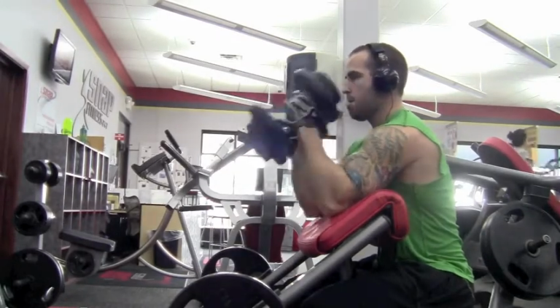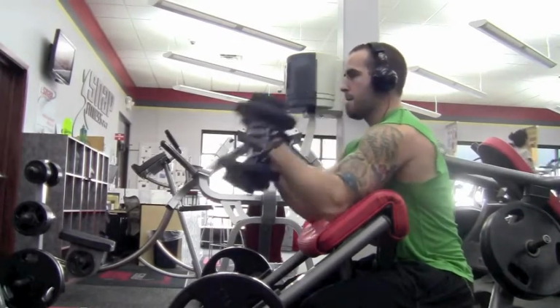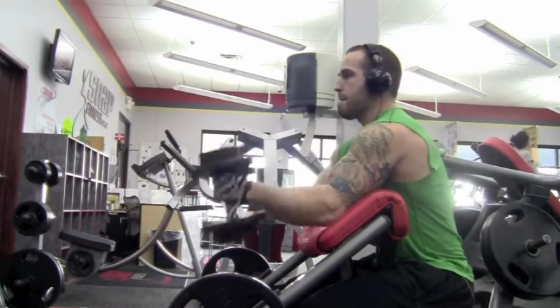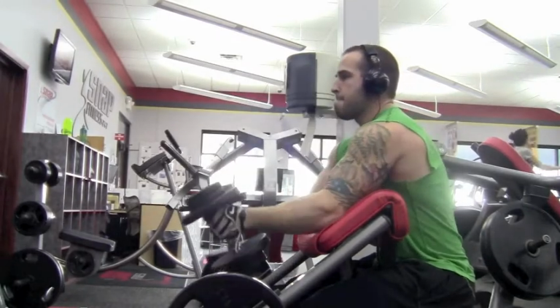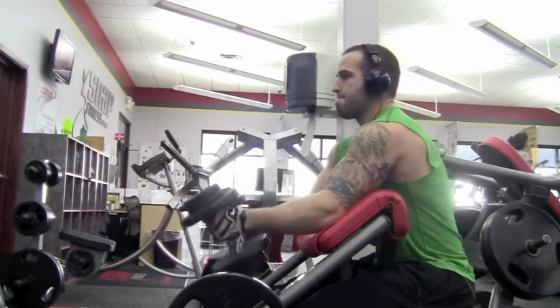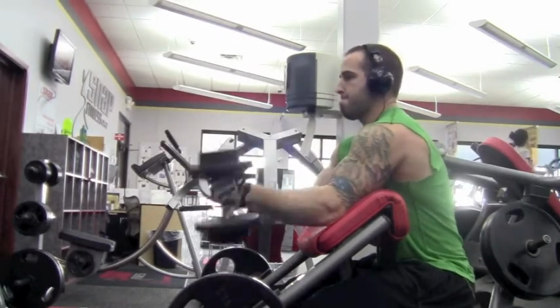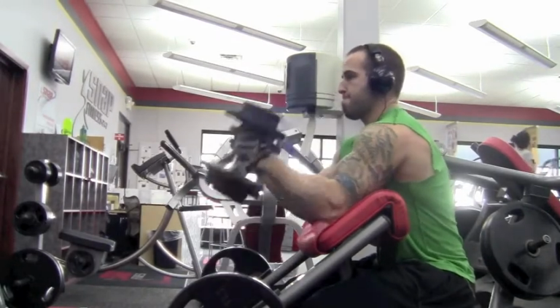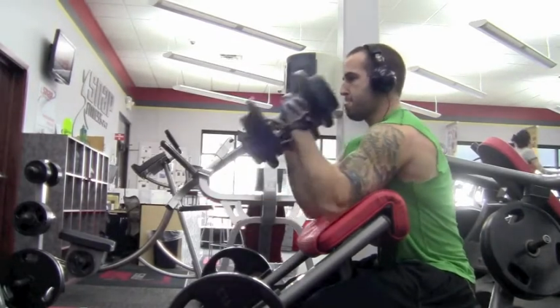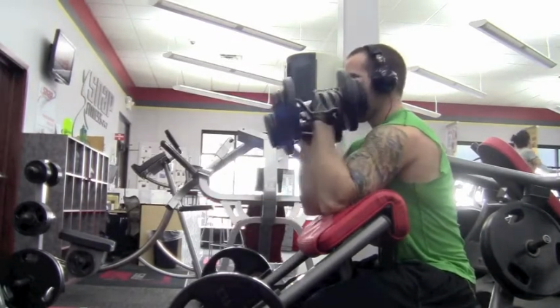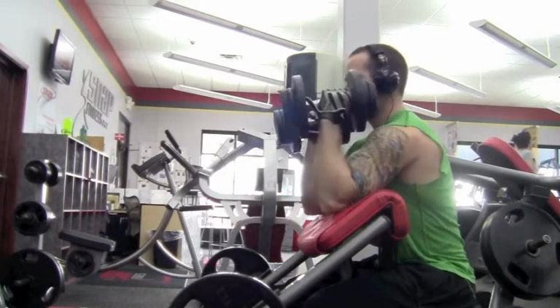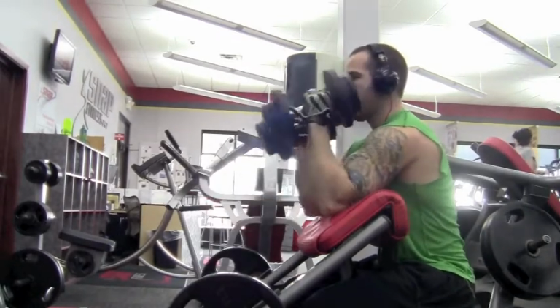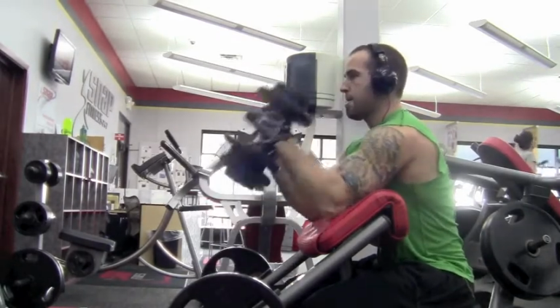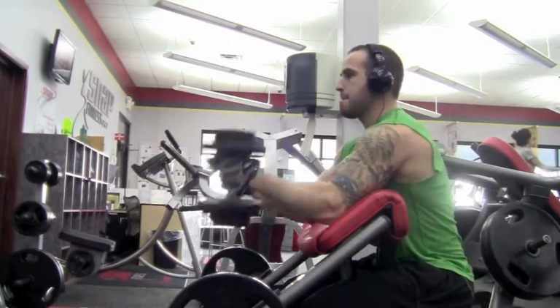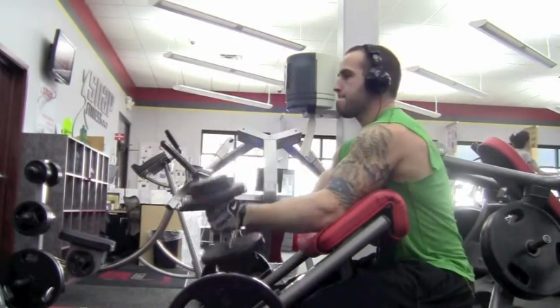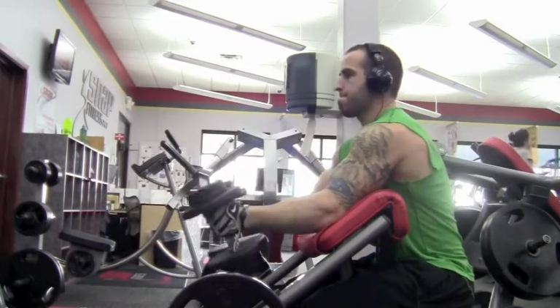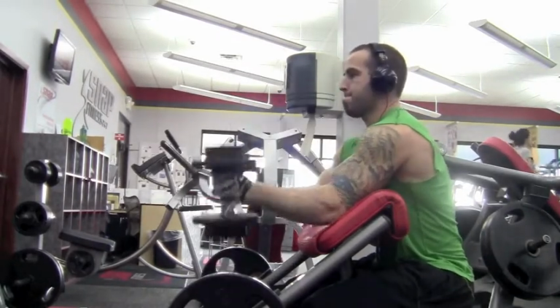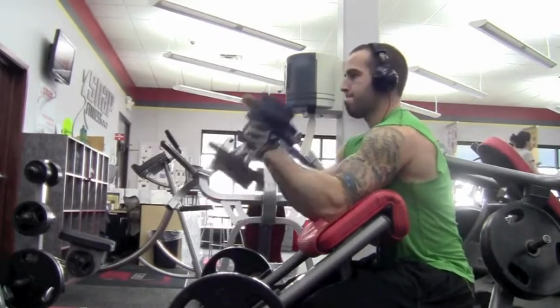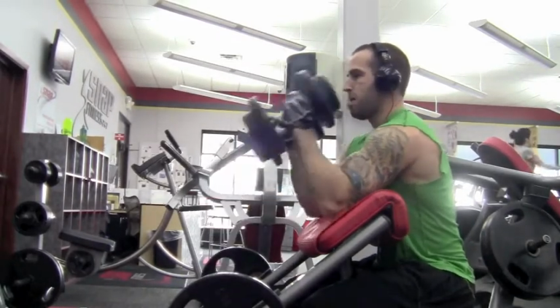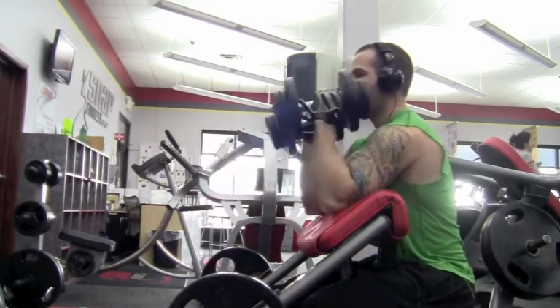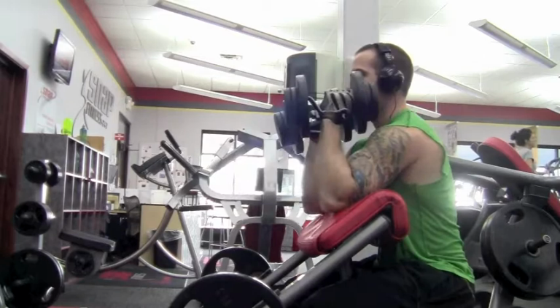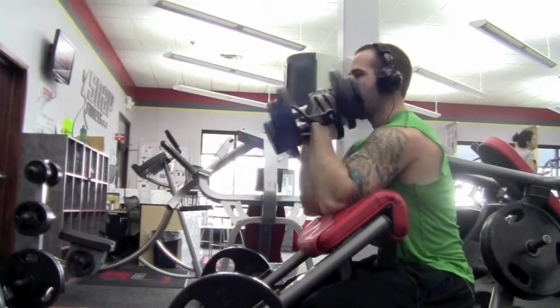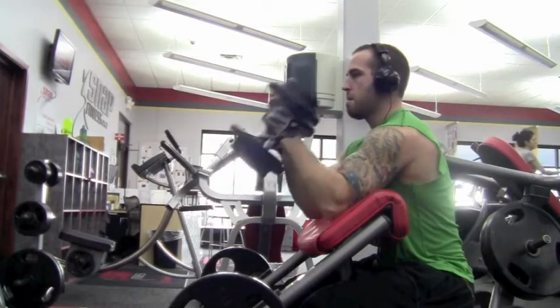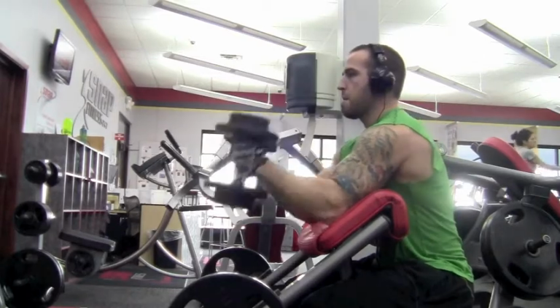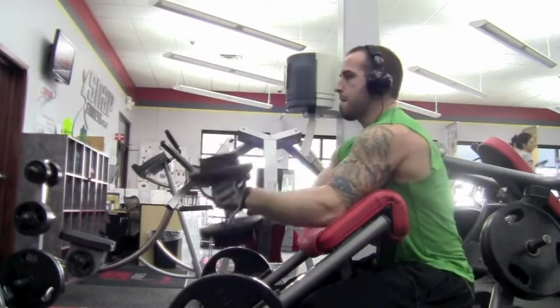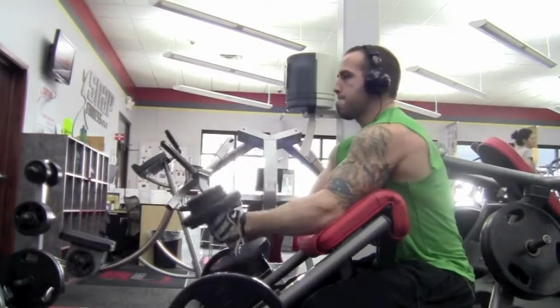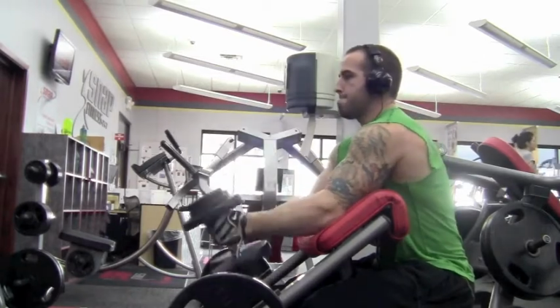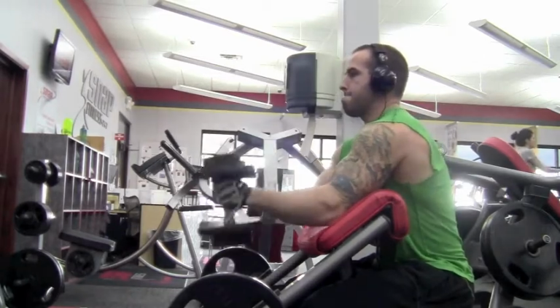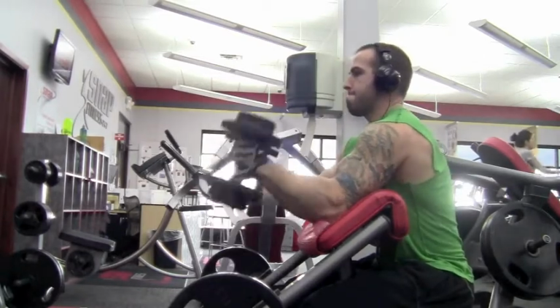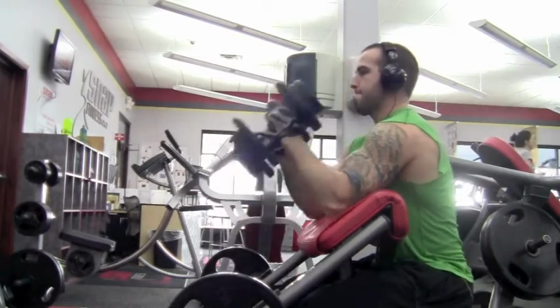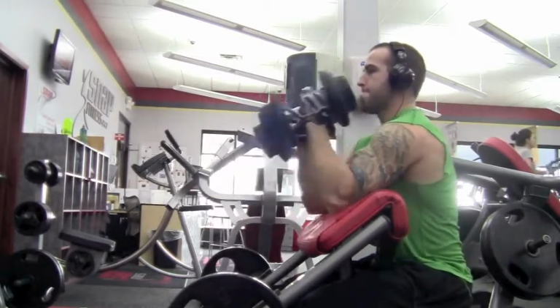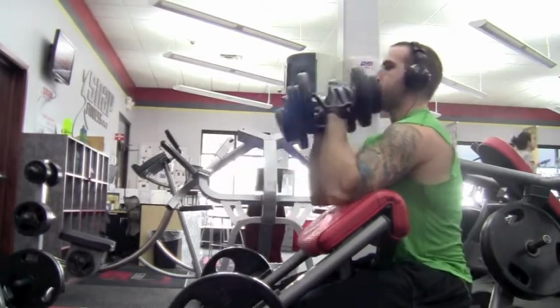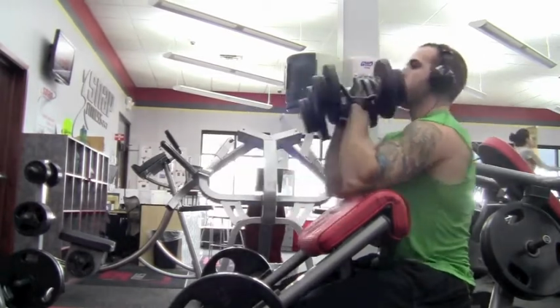Once again guys, compound sets — back and biceps. Let me know what you think. Please like the video, all that good stuff. Dream Achieve Fitness Facebook page. Peace.